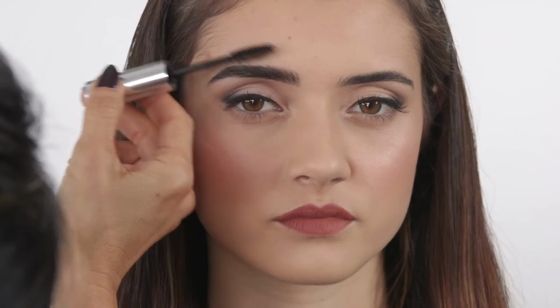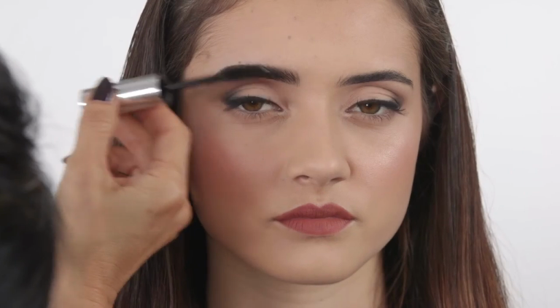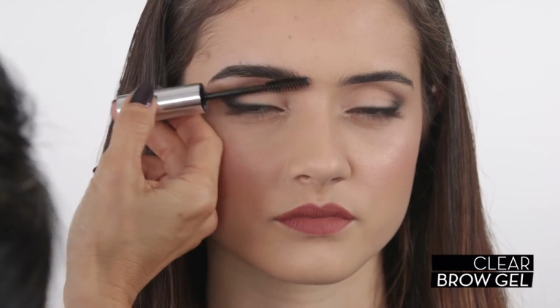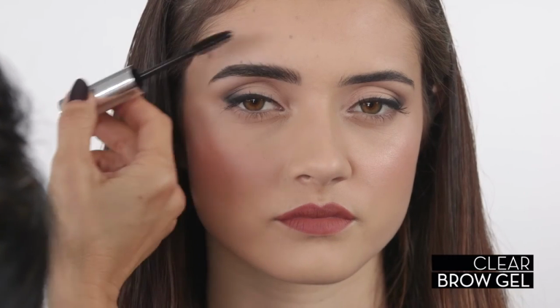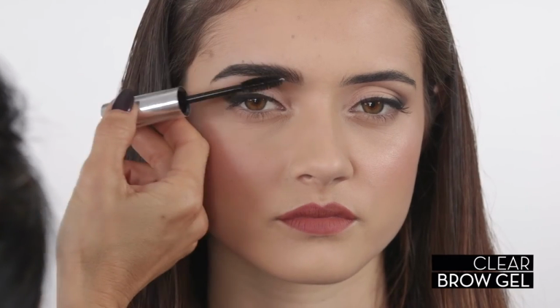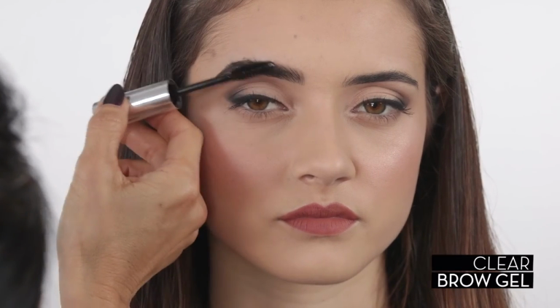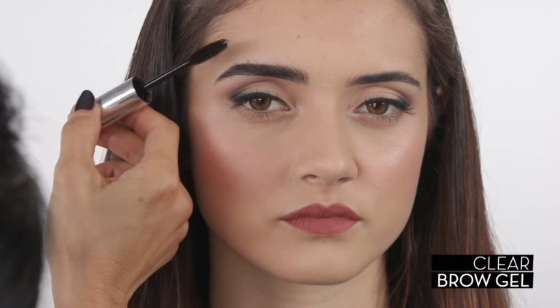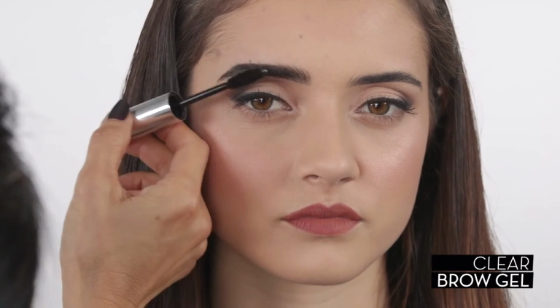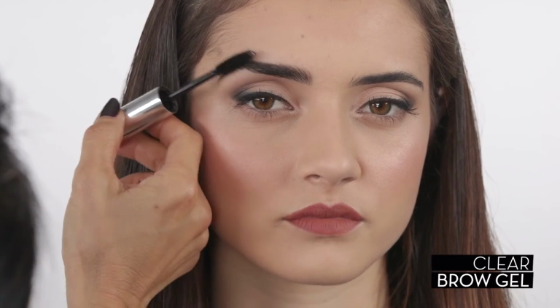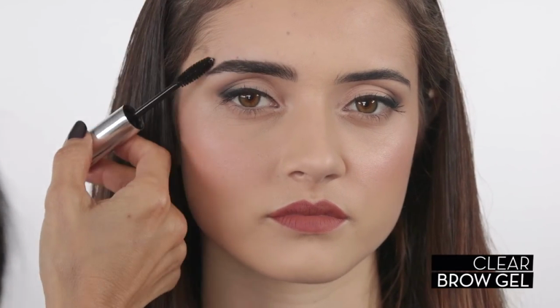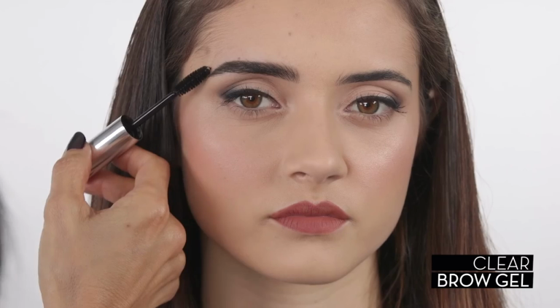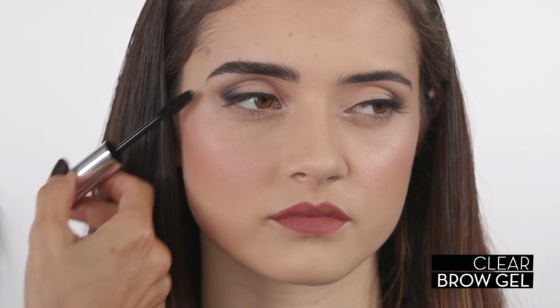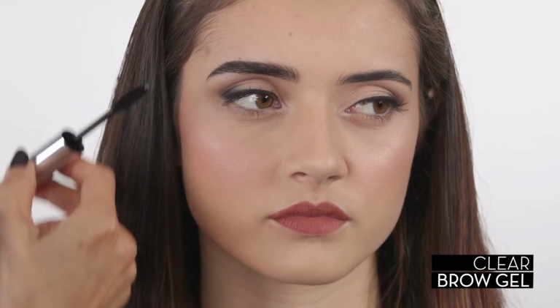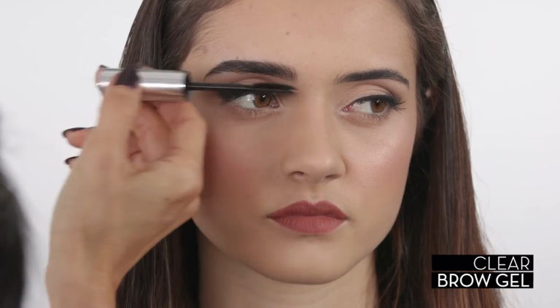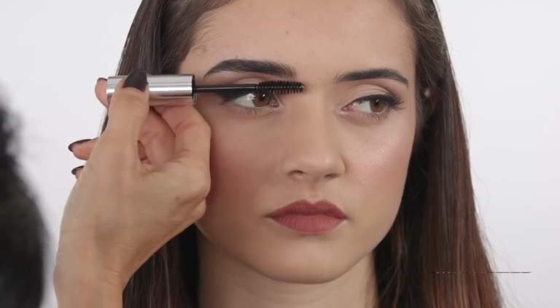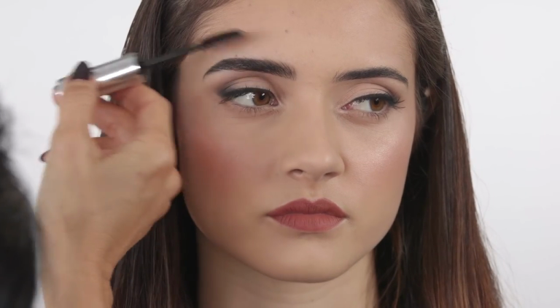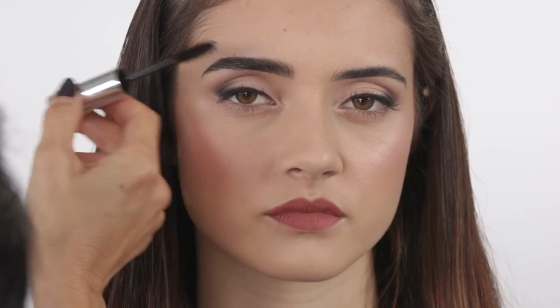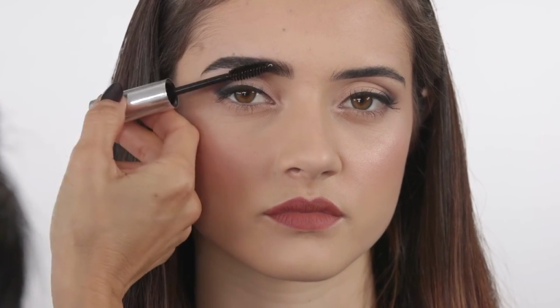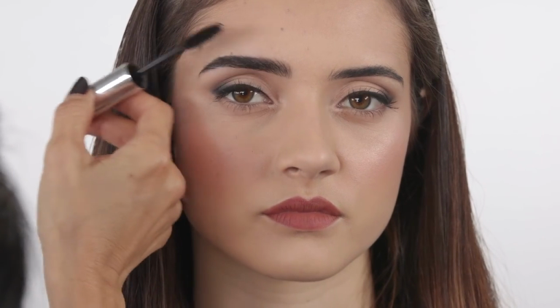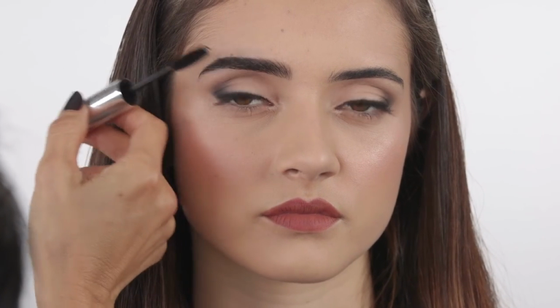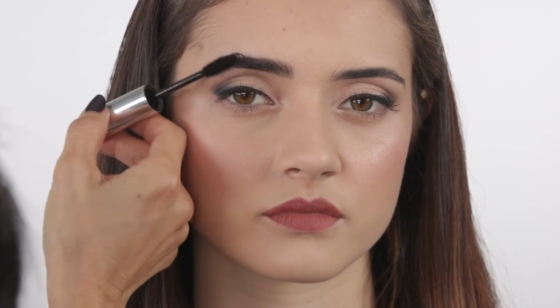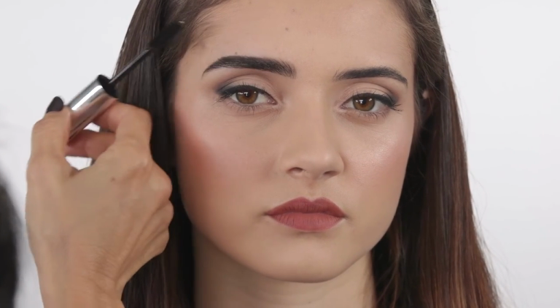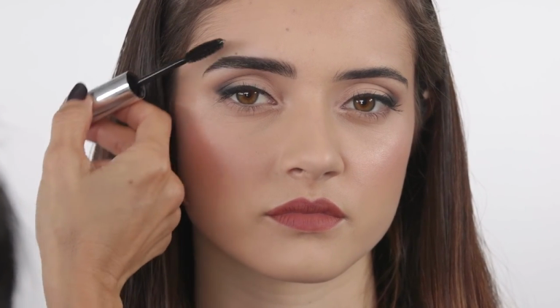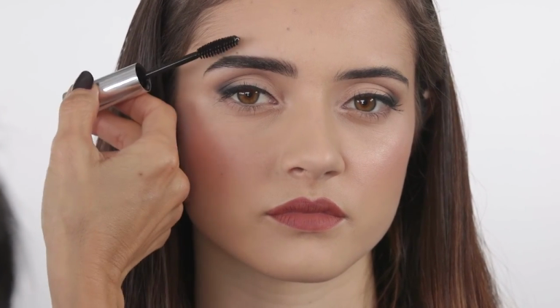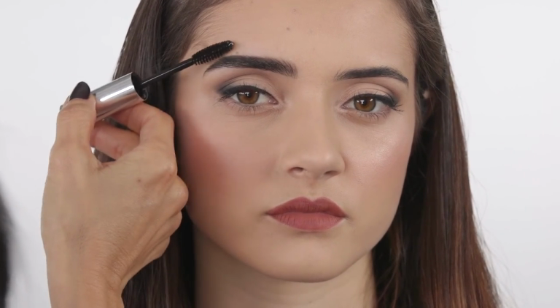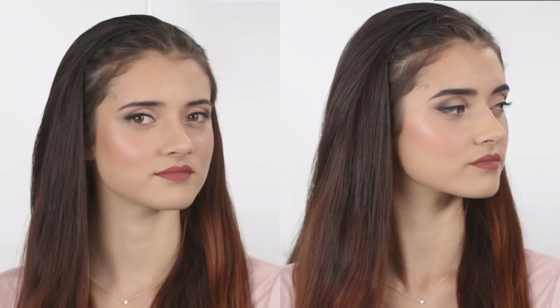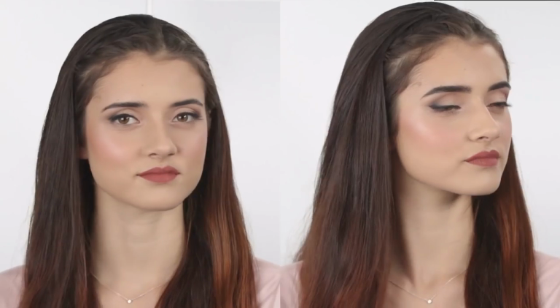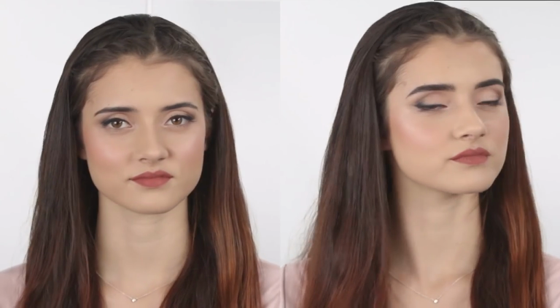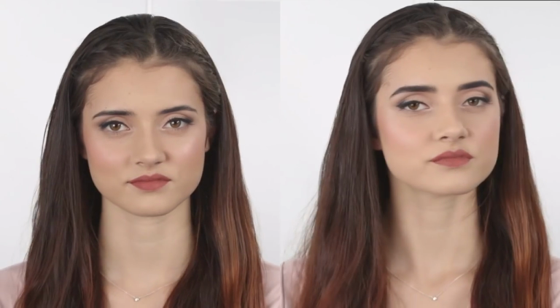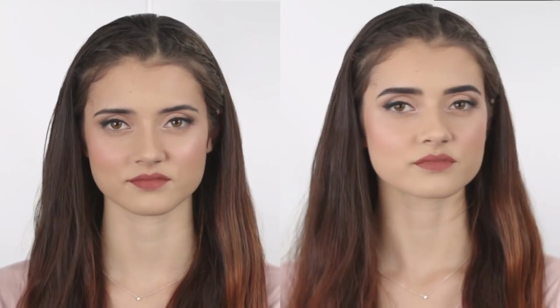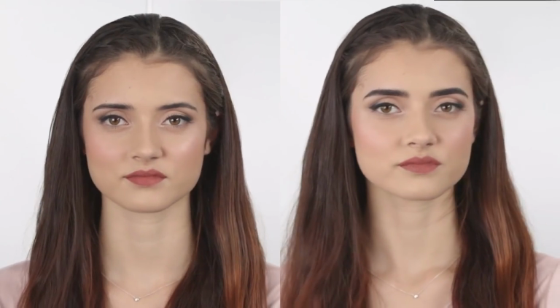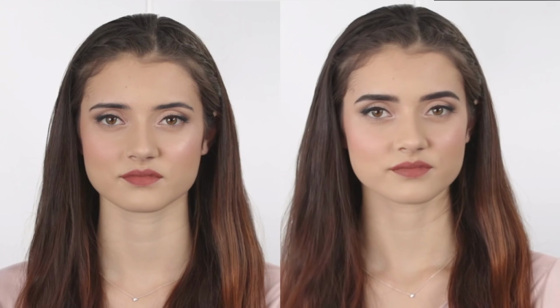To finish, apply clear brow gel to set and hold brow hairs in place. This is an easy technique that will help you build a perfectly defined Anastasia Brow.